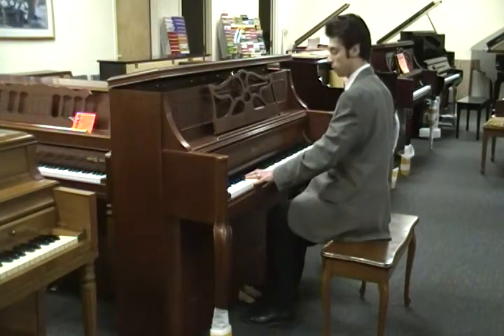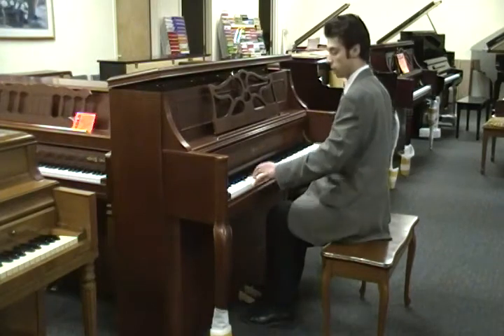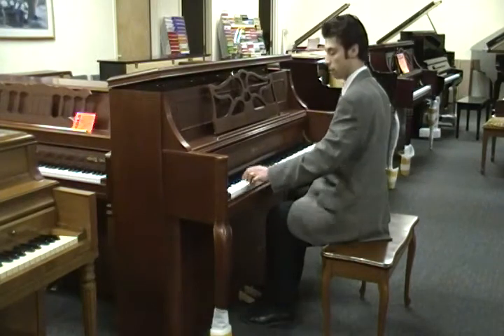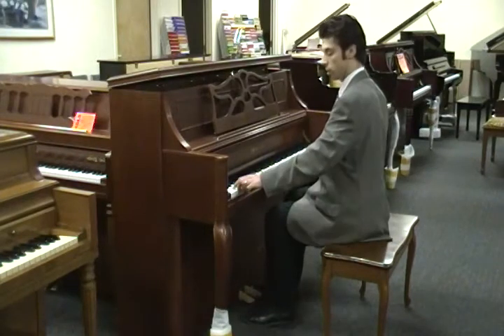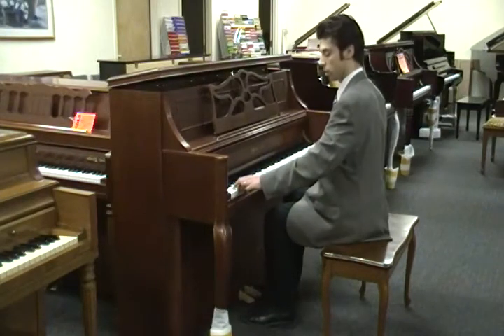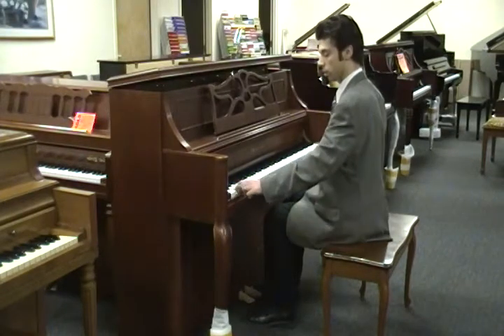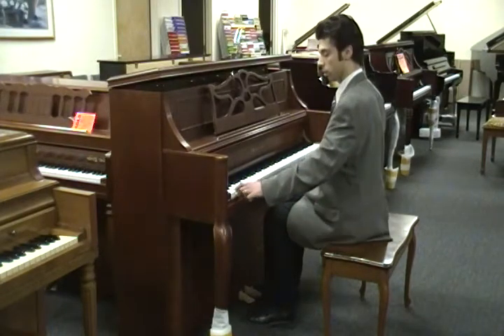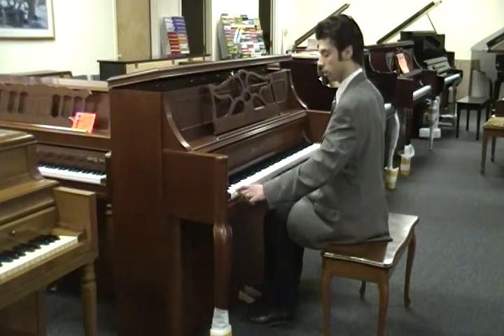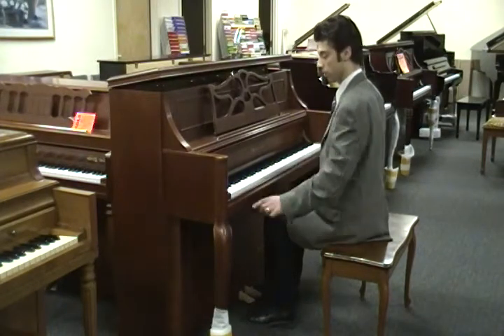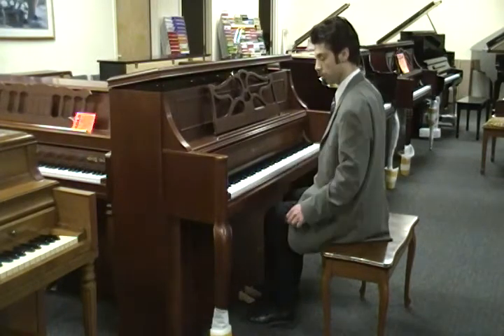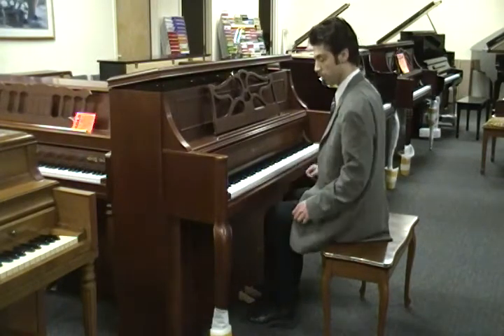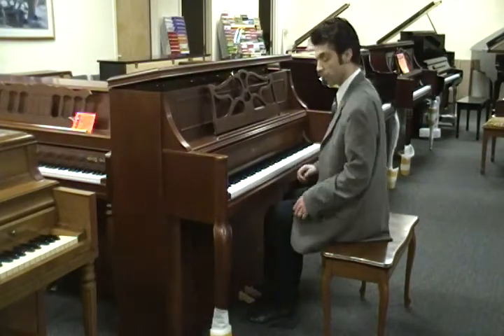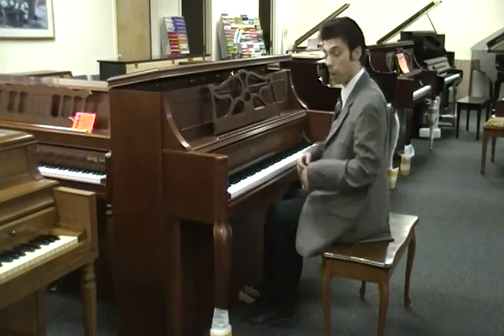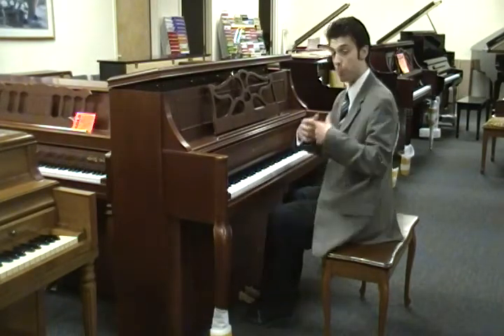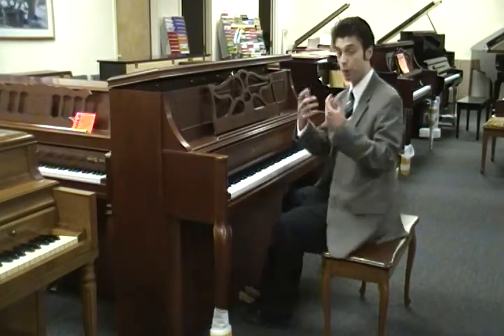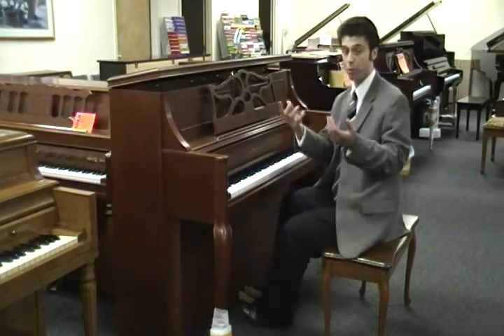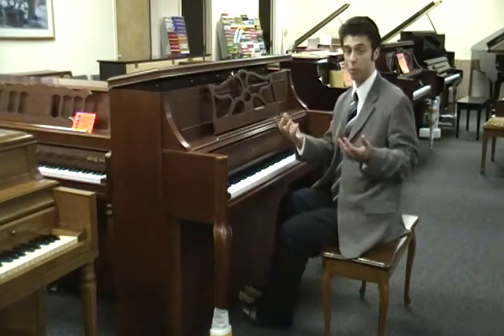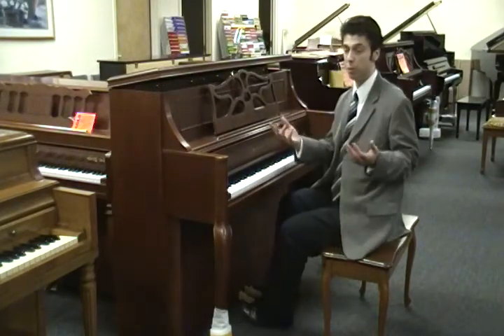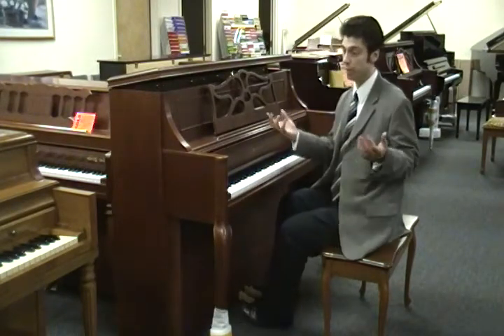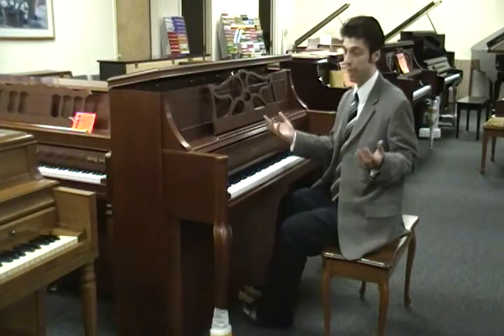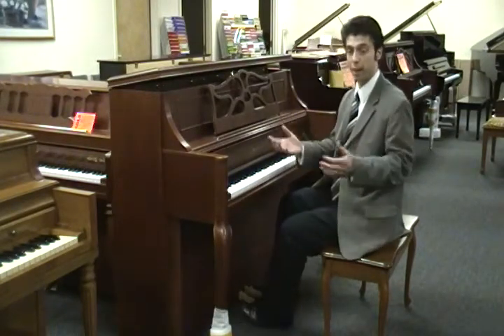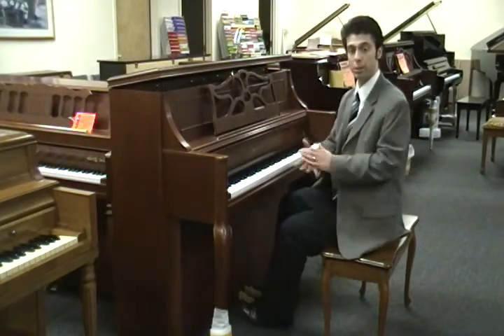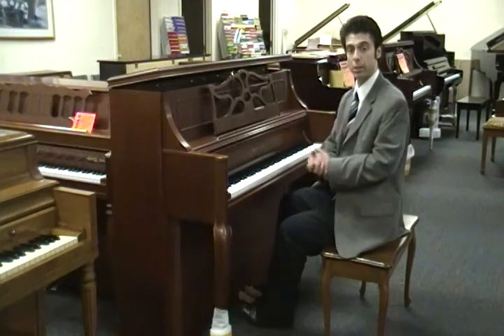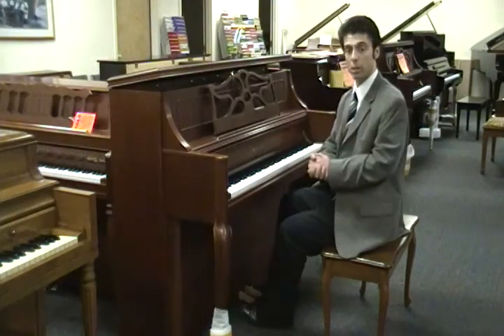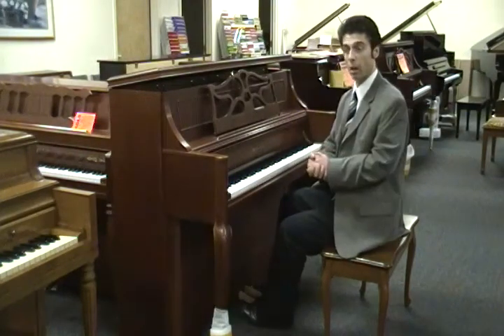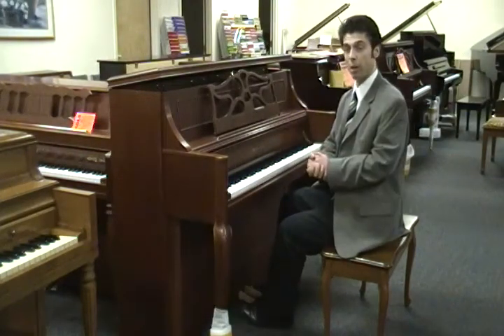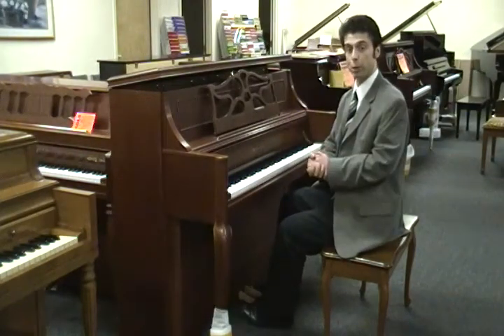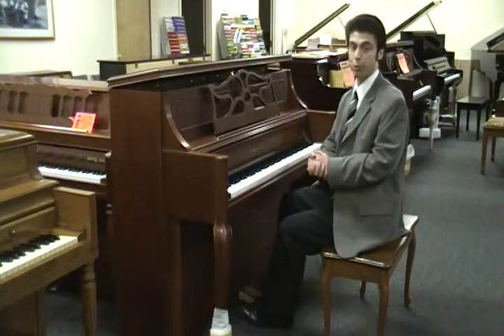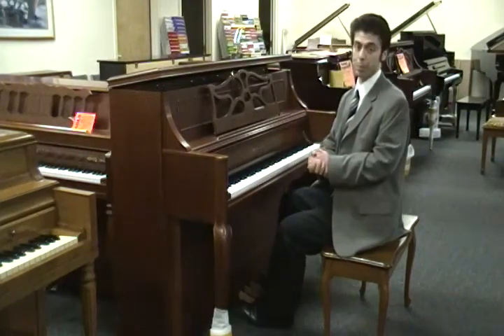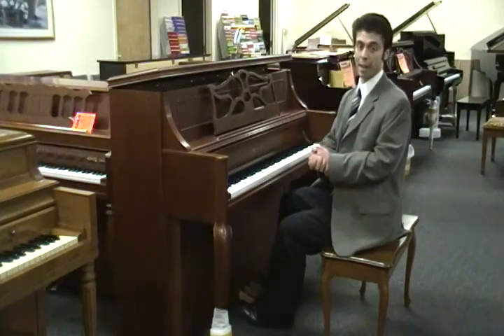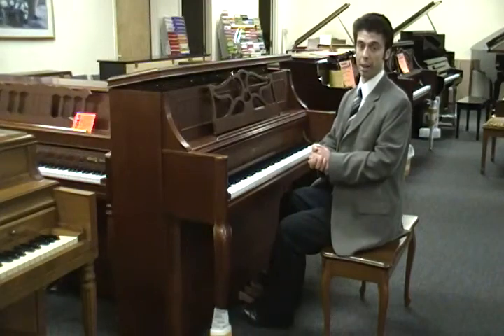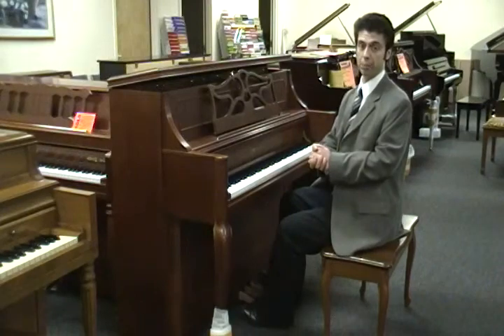The beautiful sound, on a beautiful piano.